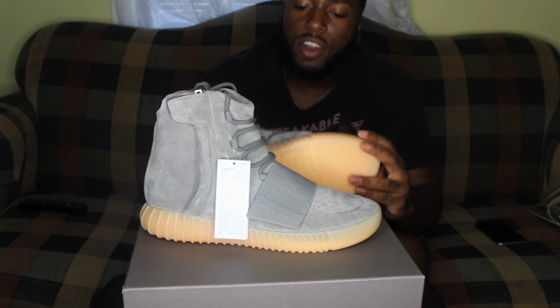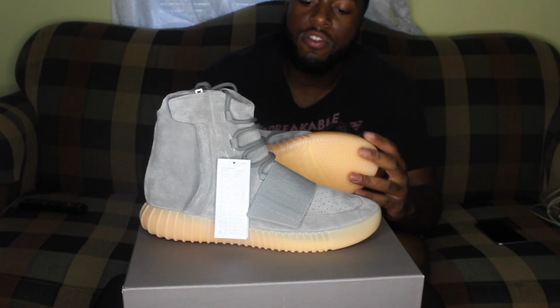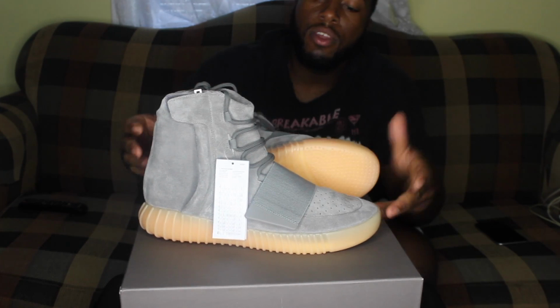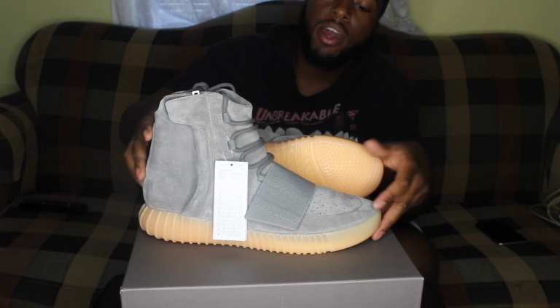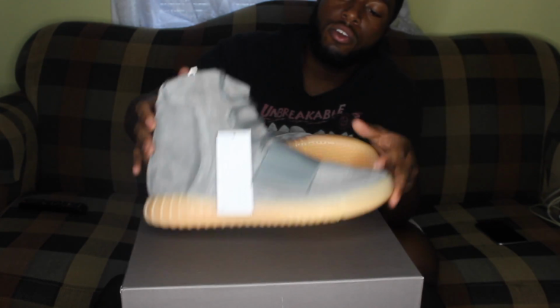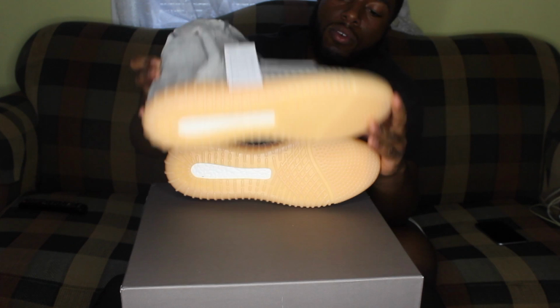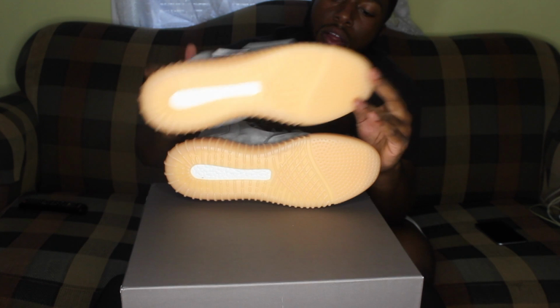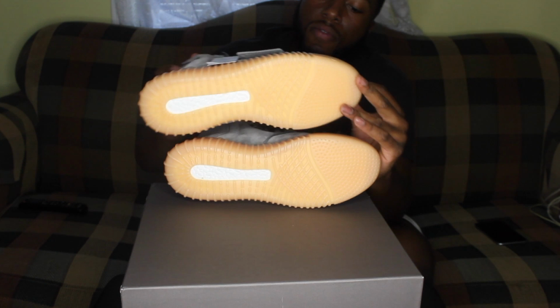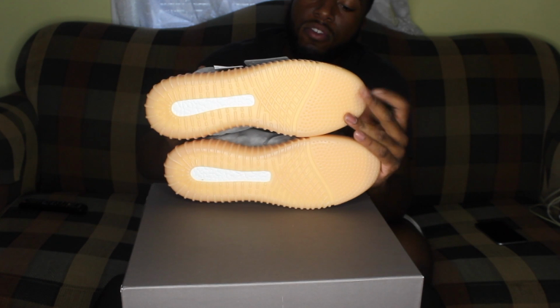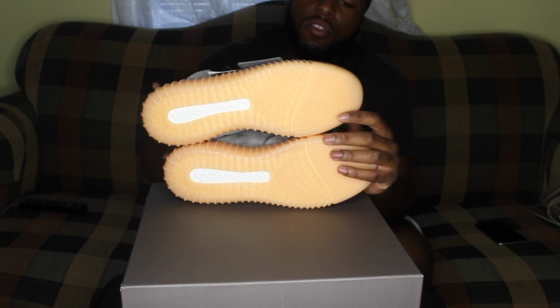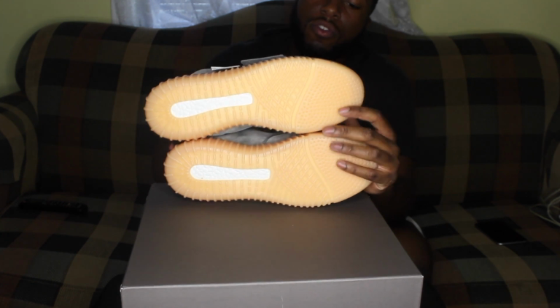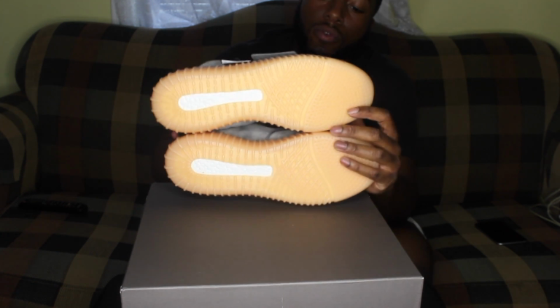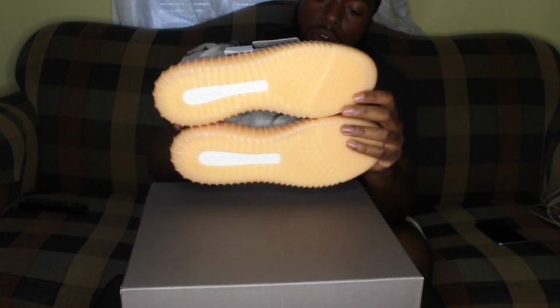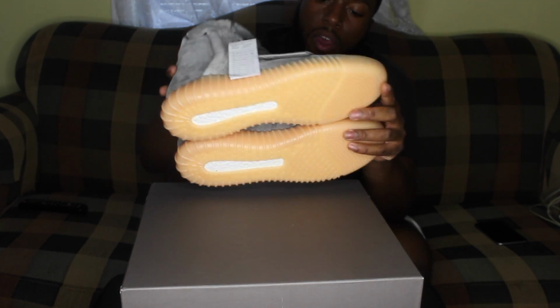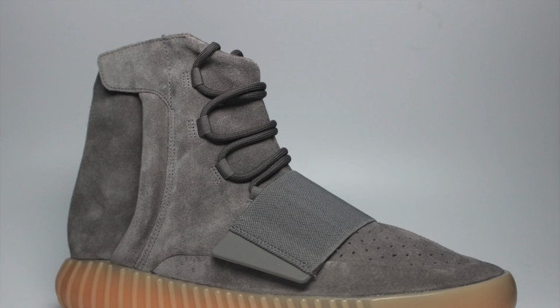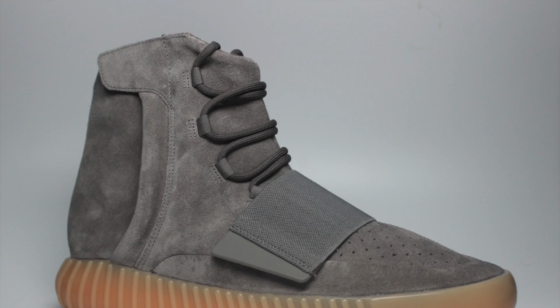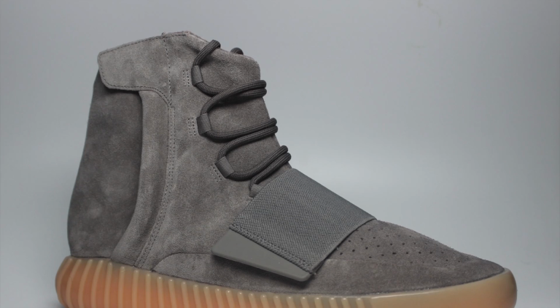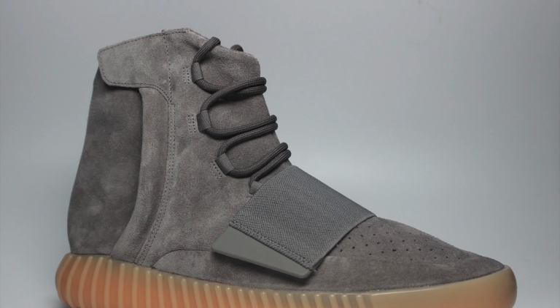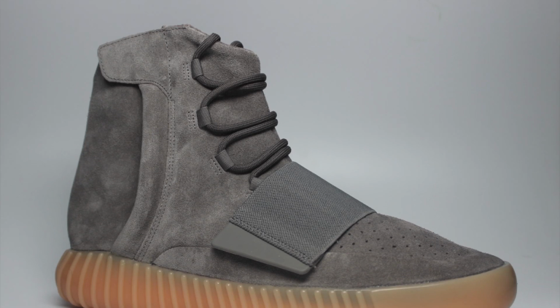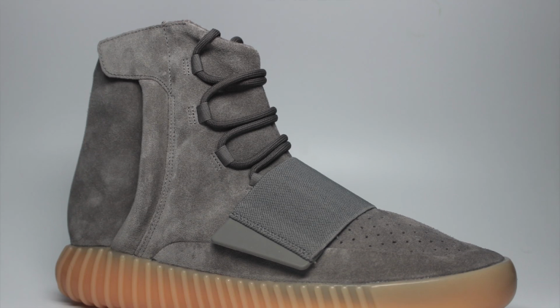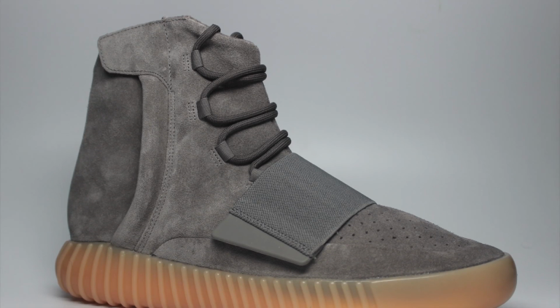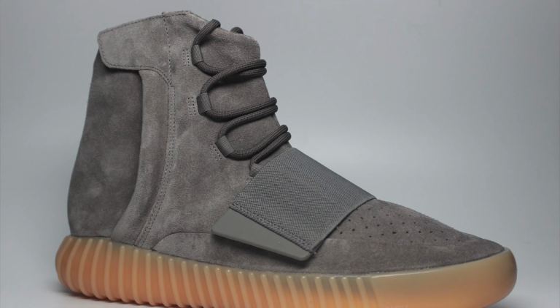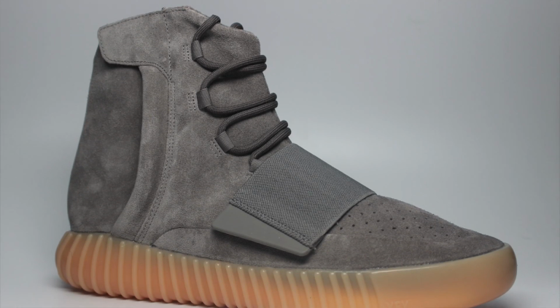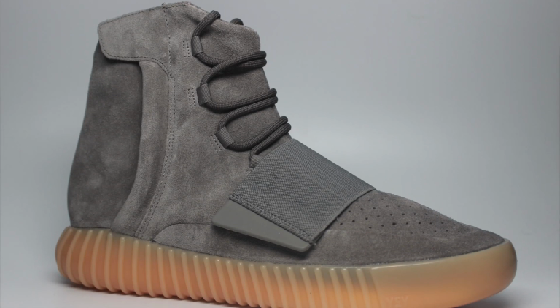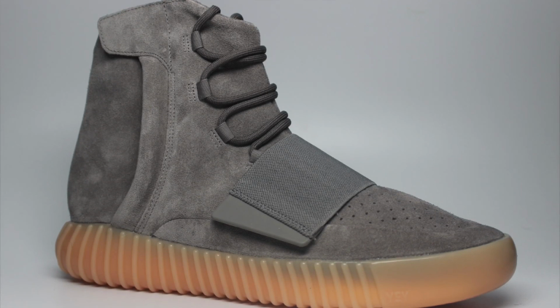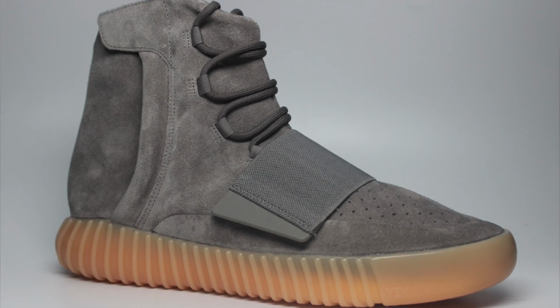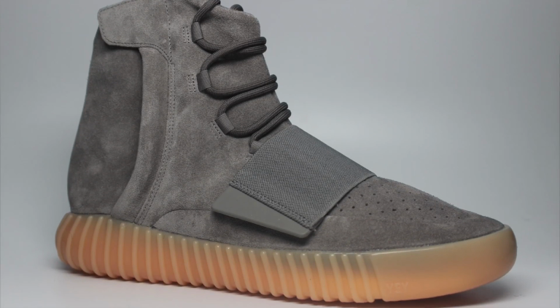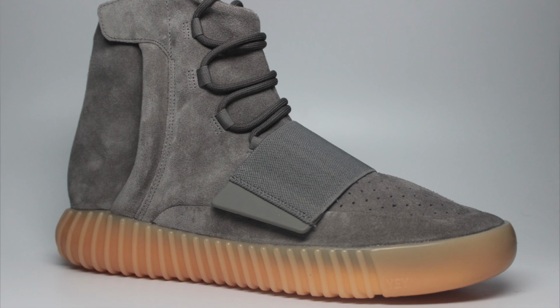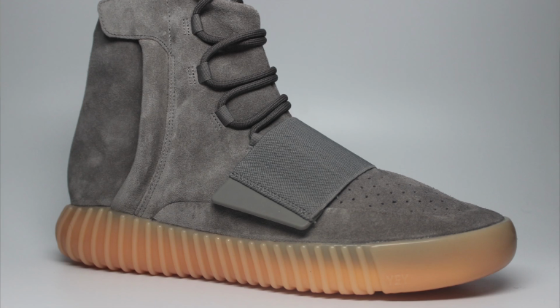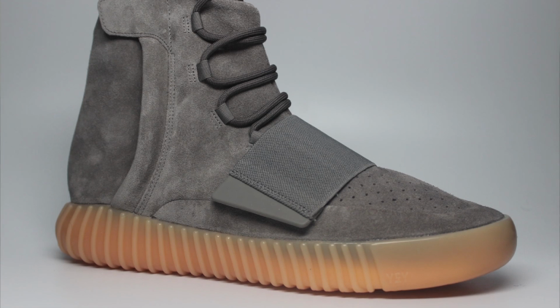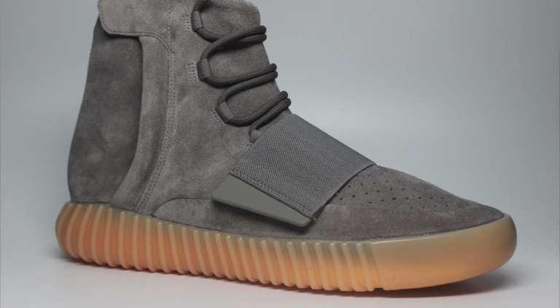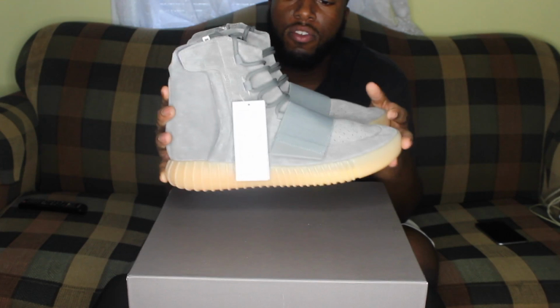I do see minor little defects on these shoes, of course, but hey, what can you expect? When you mass produce the shoes, there's always going to be a couple of issues.